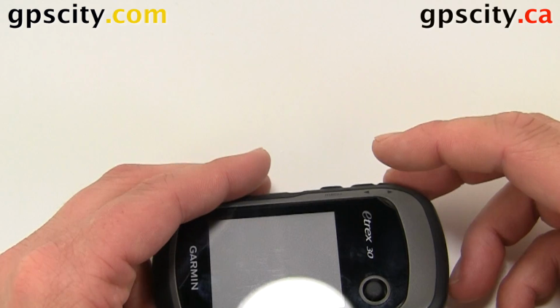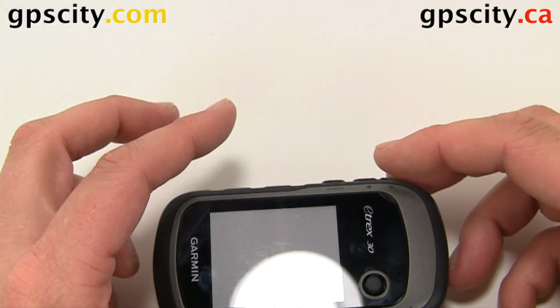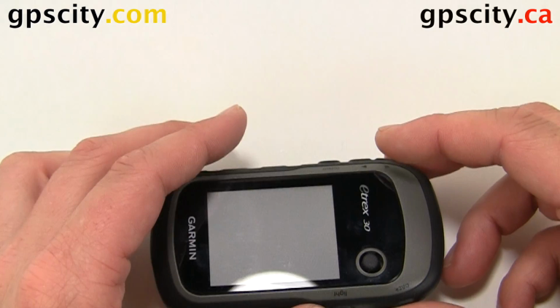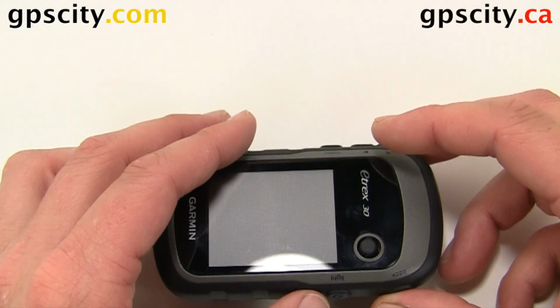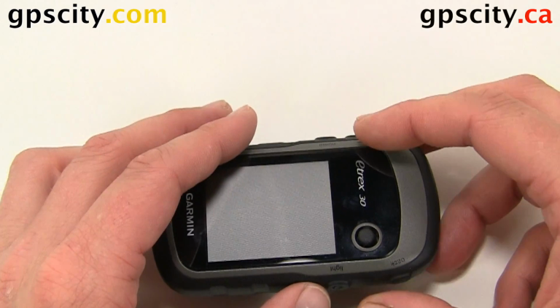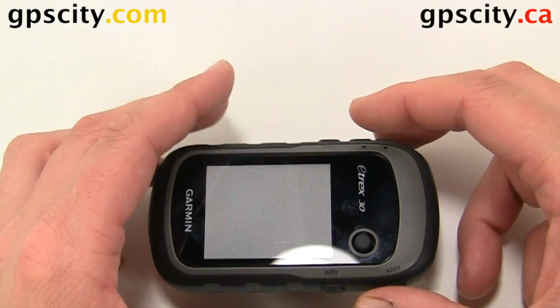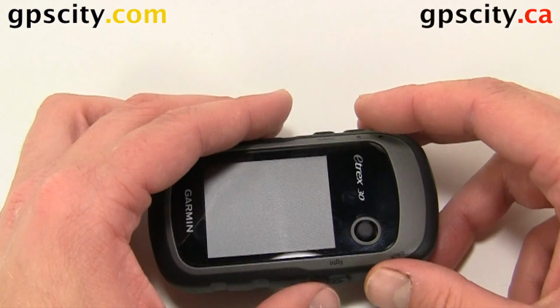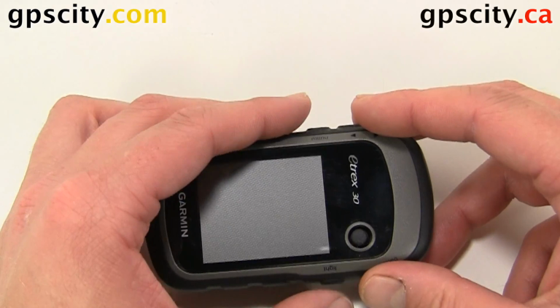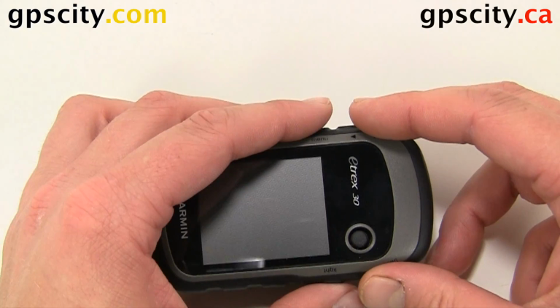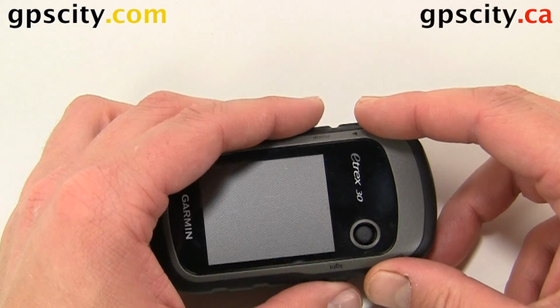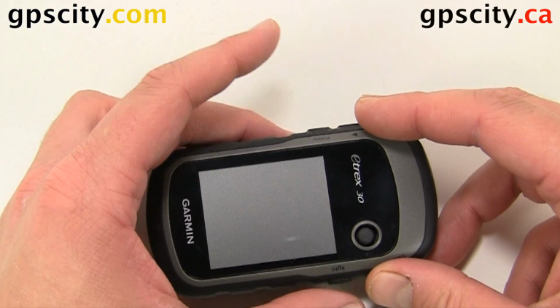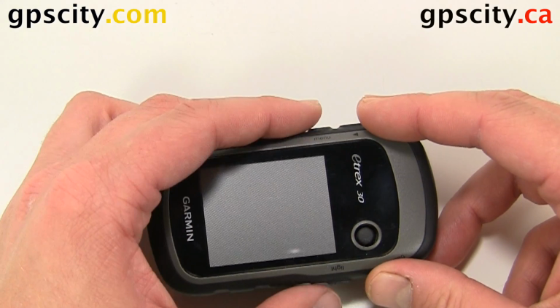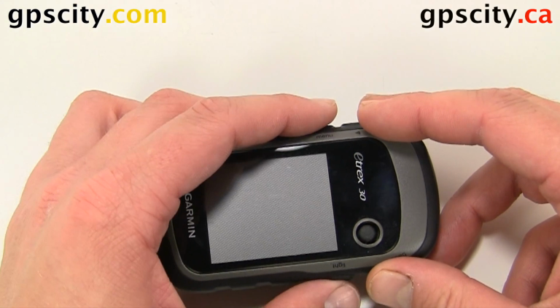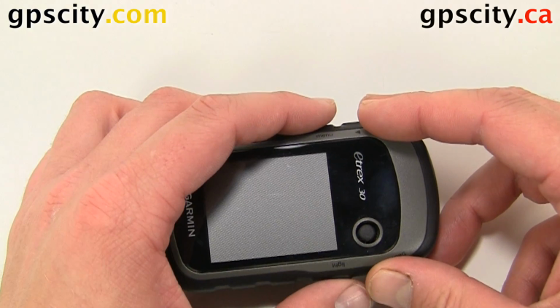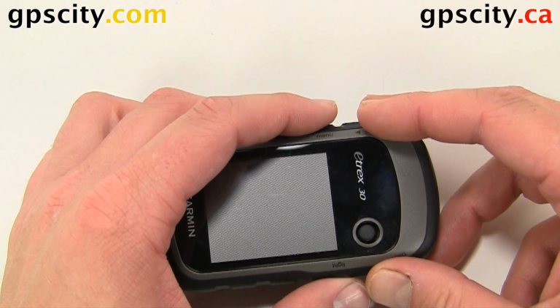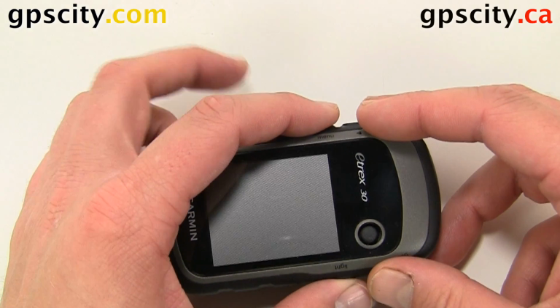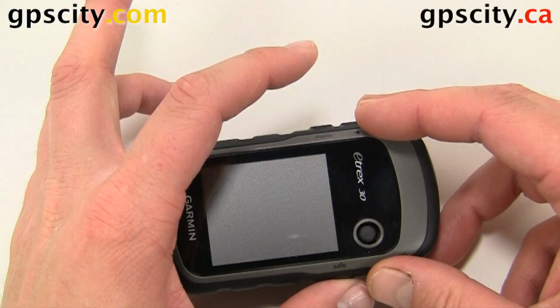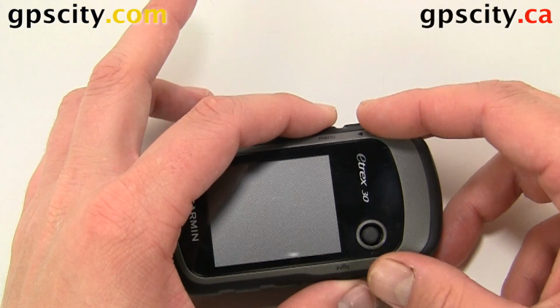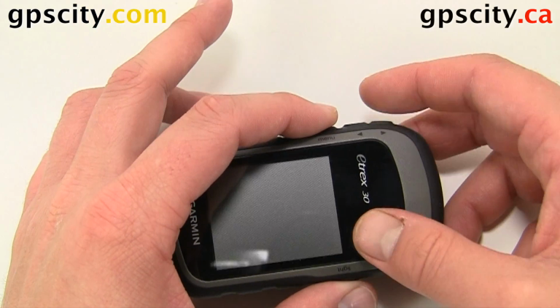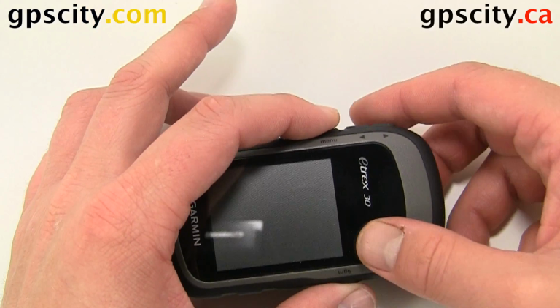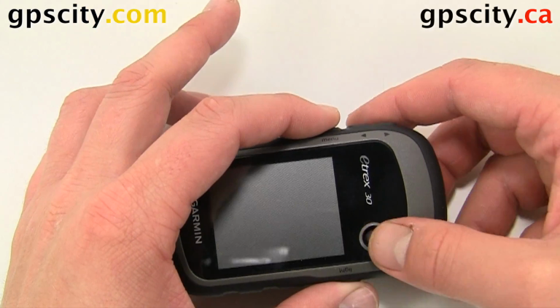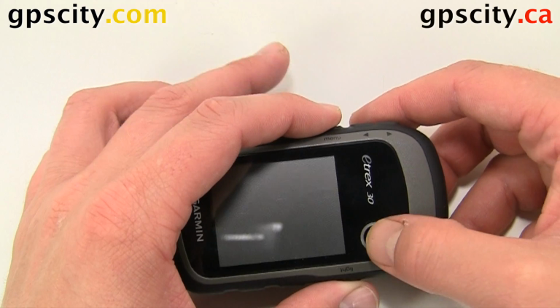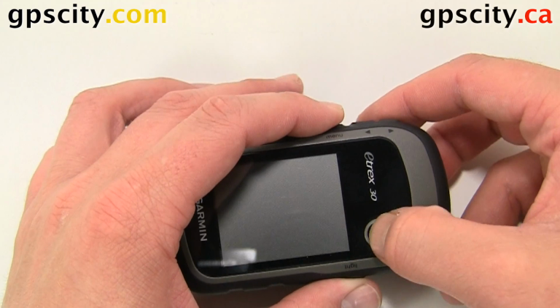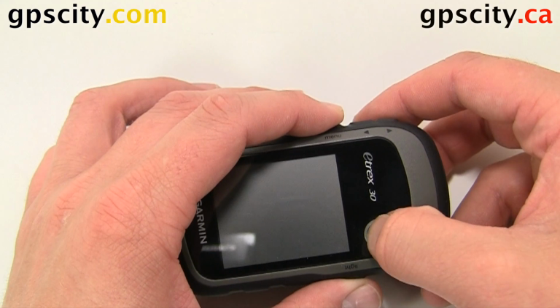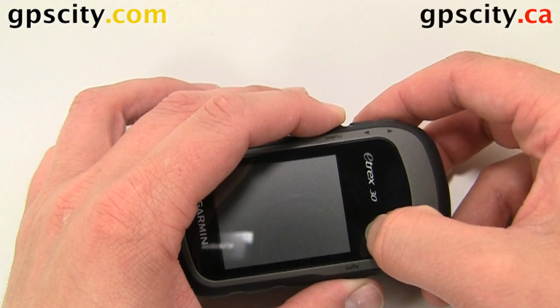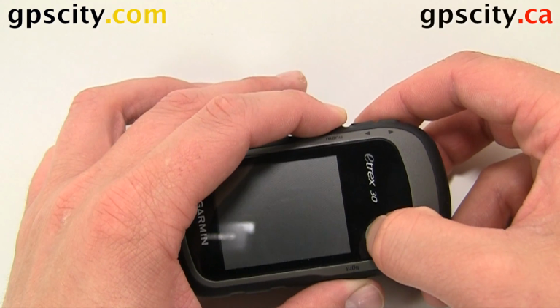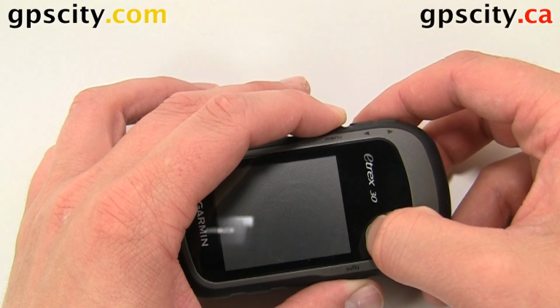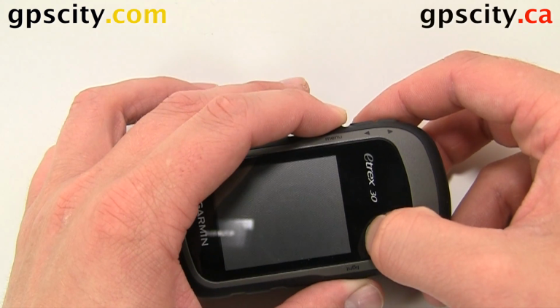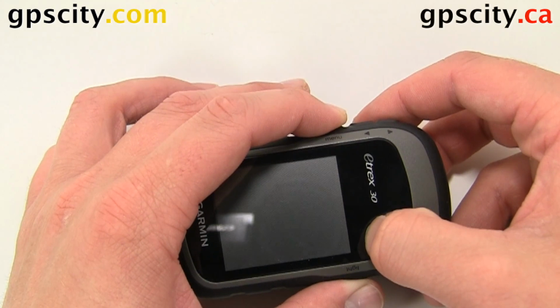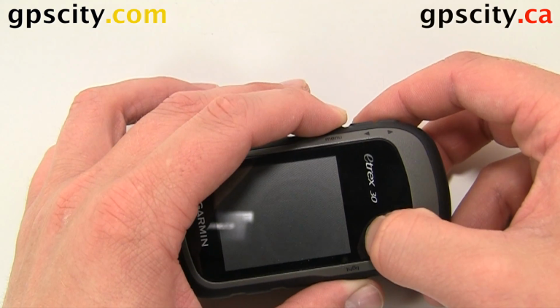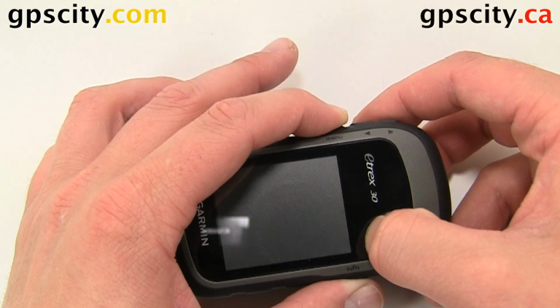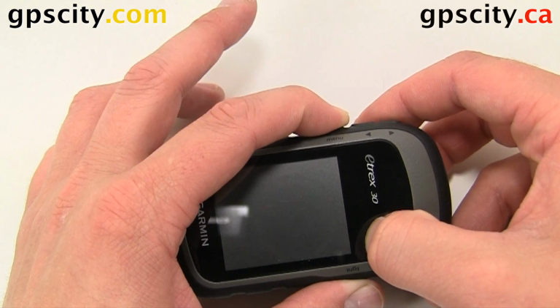I'm going to put the unit on its side — it's a little easier to do this. I'm going to hold these two in plus the toggle and push them all at the same time.